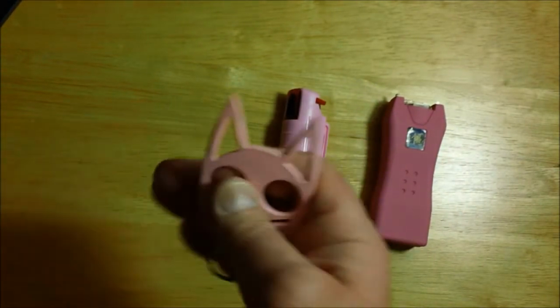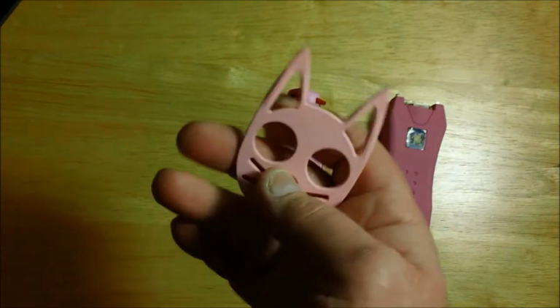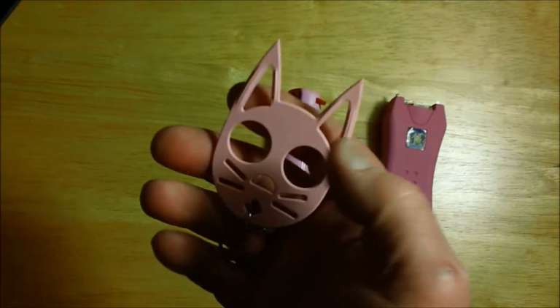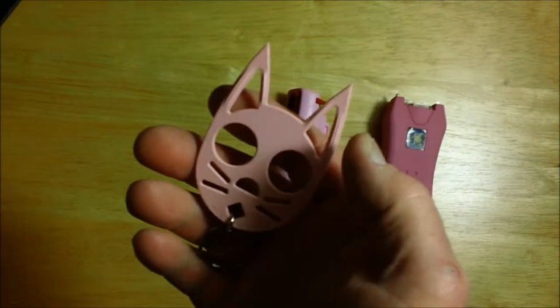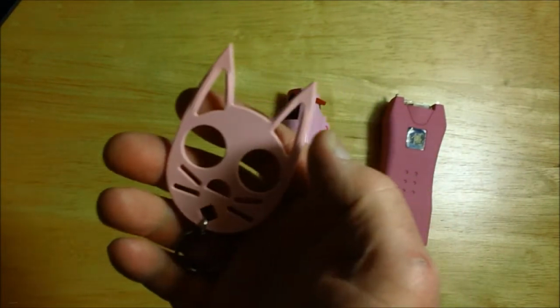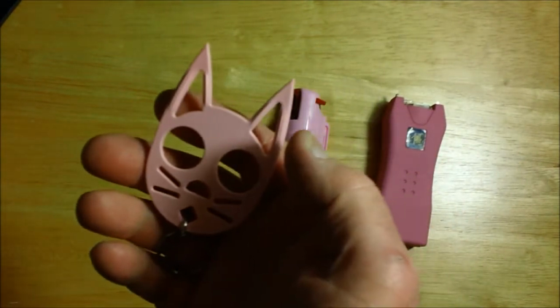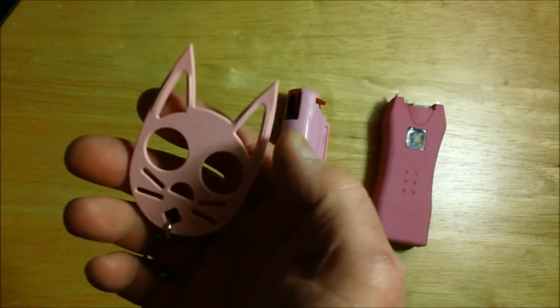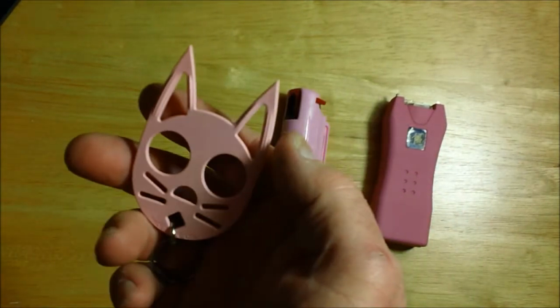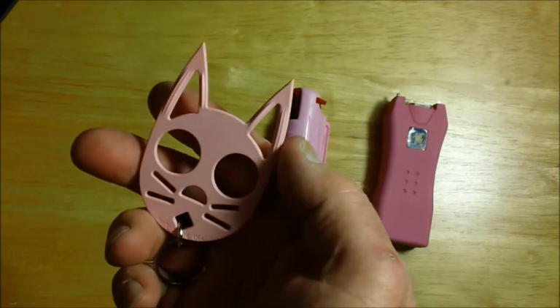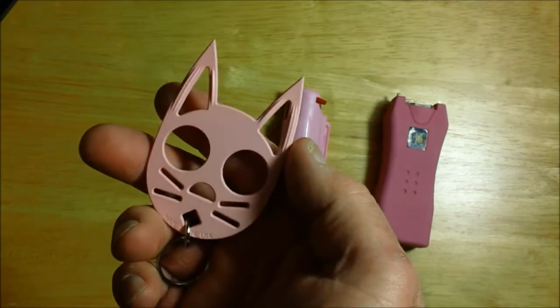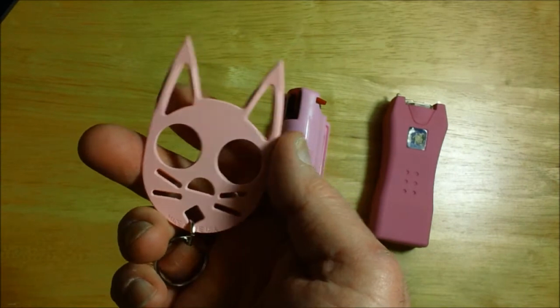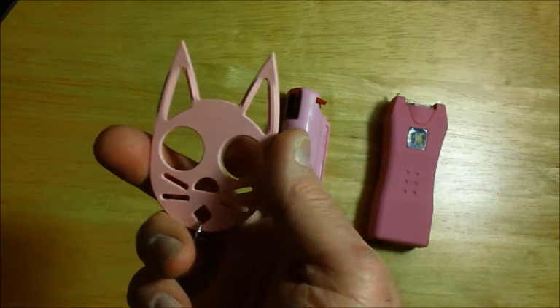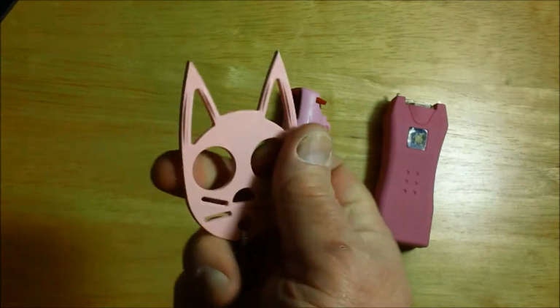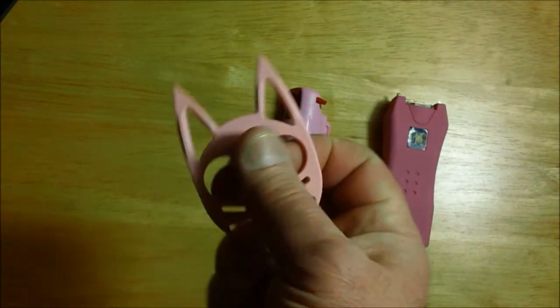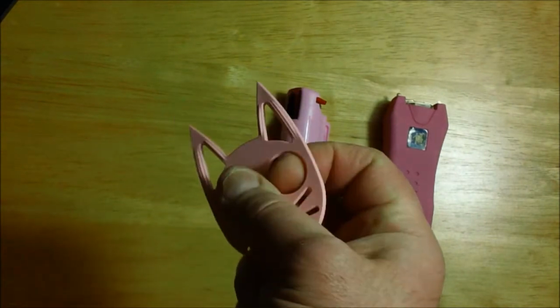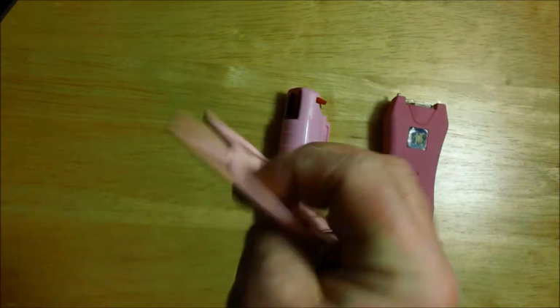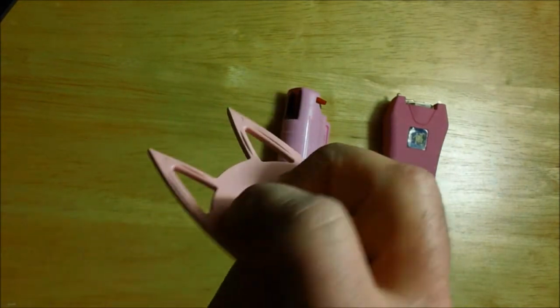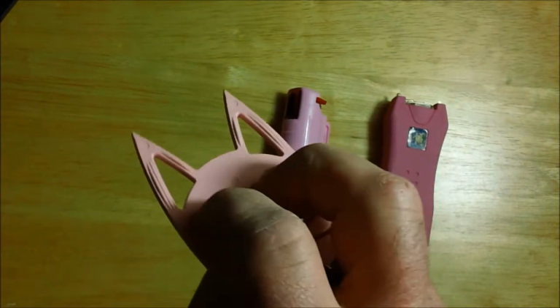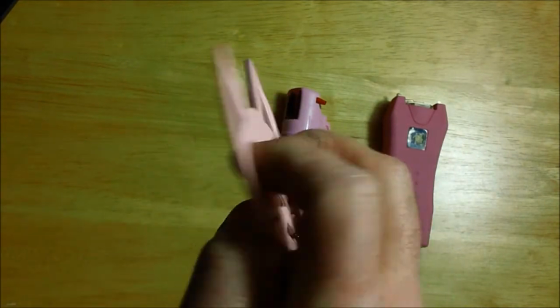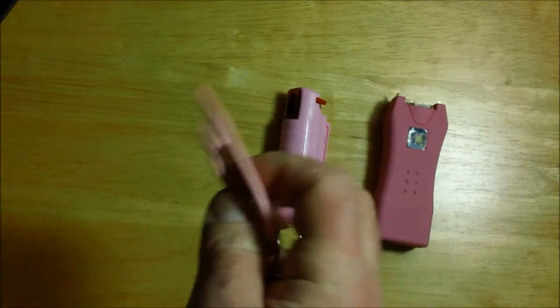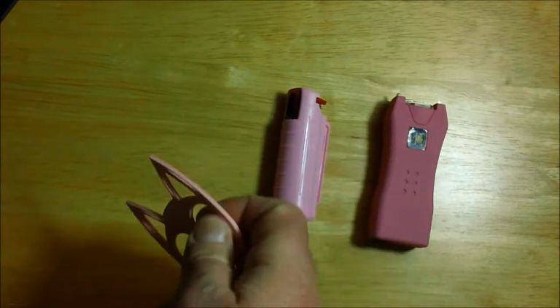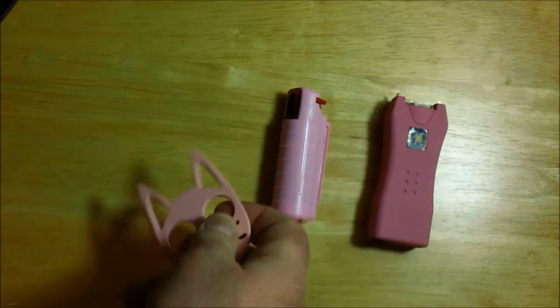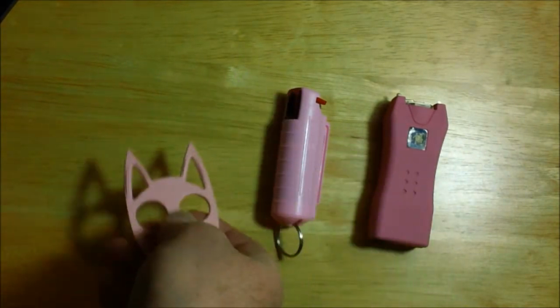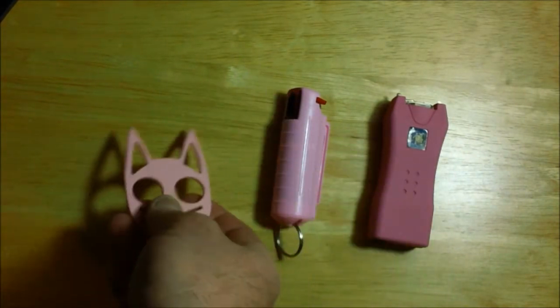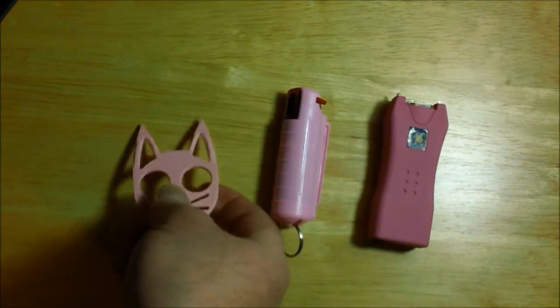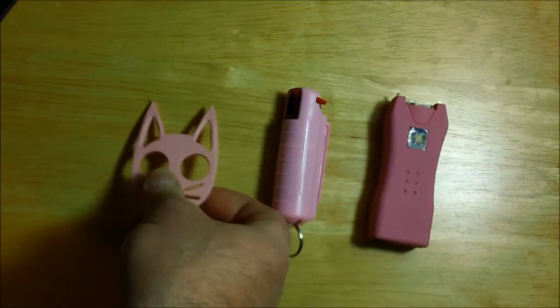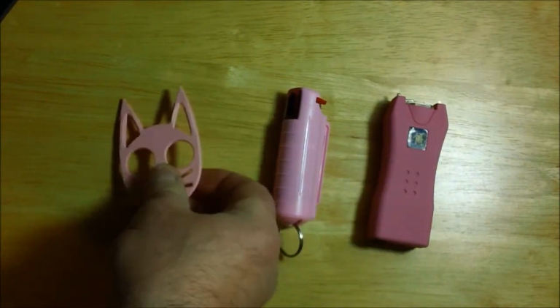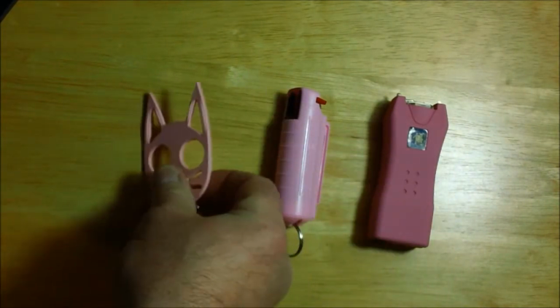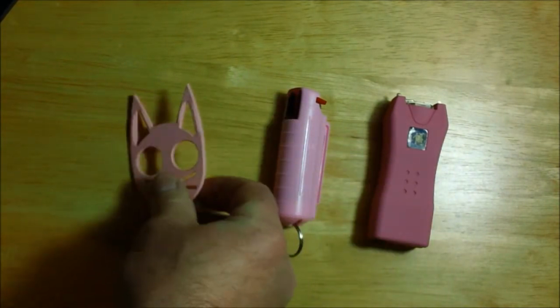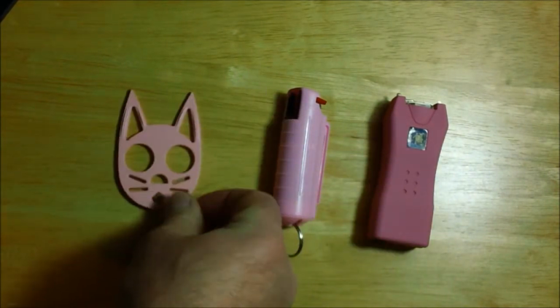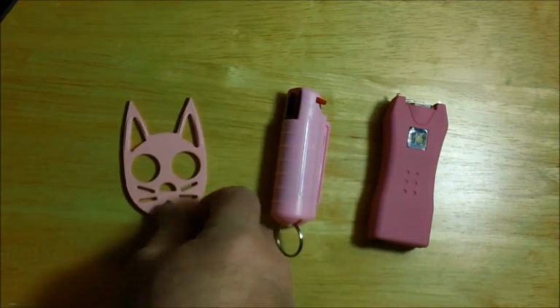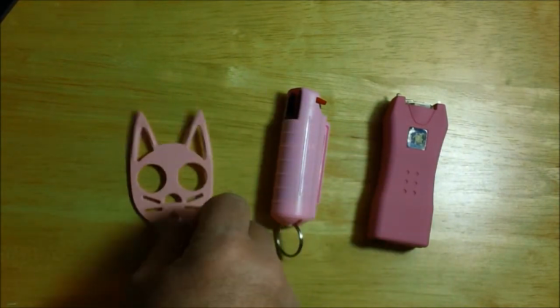This is a Wildcat keychain — it's a defensive keychain, which also comes in this package.